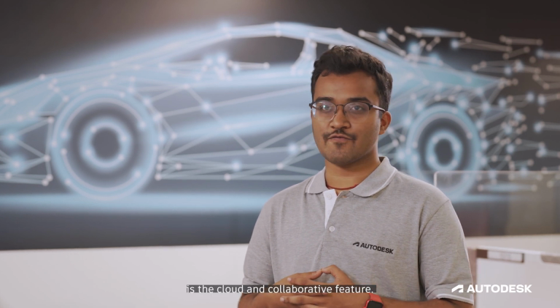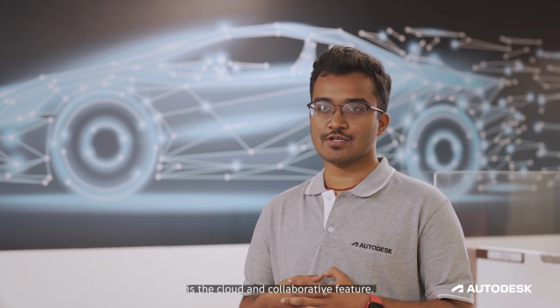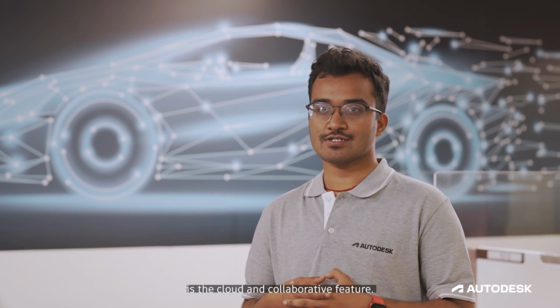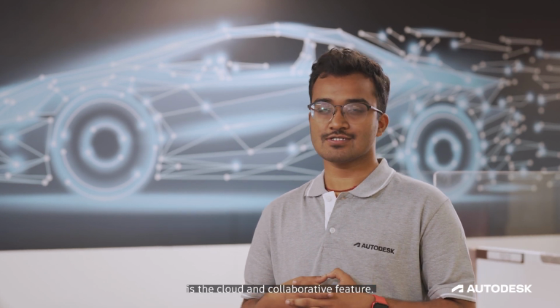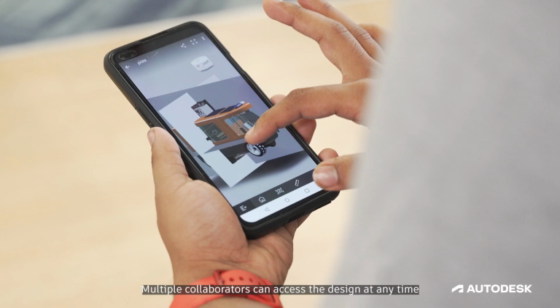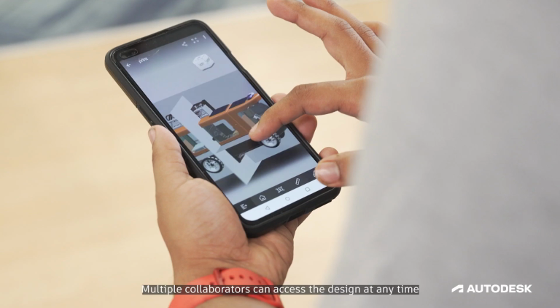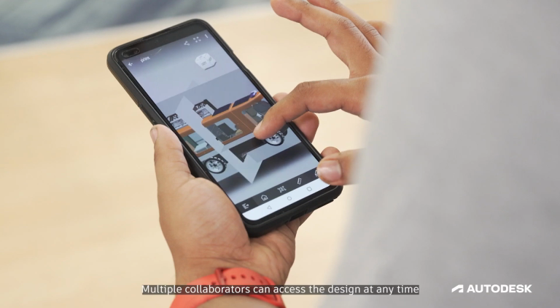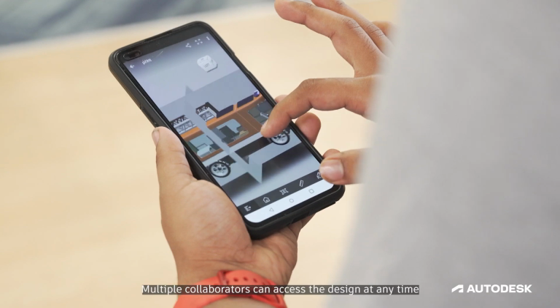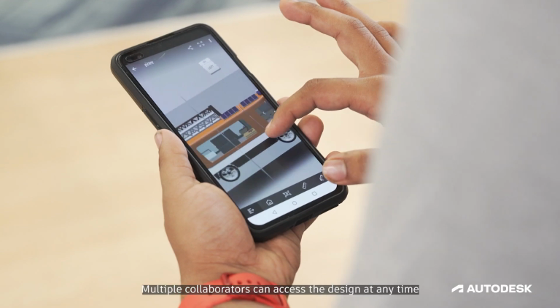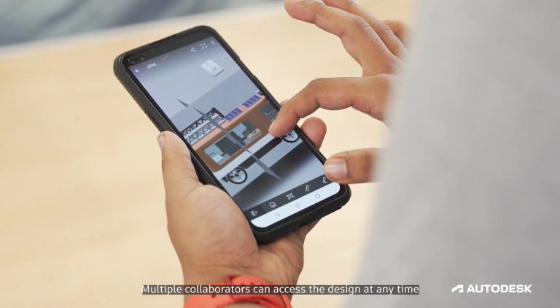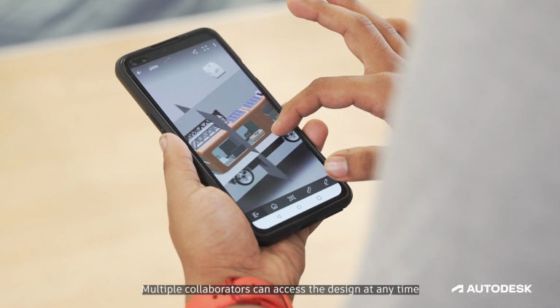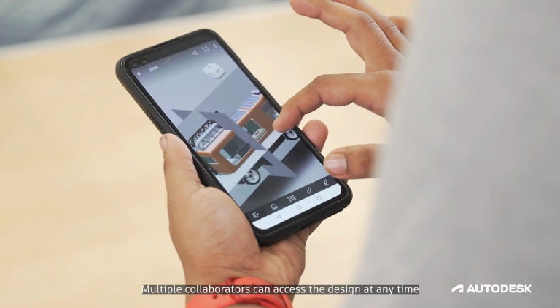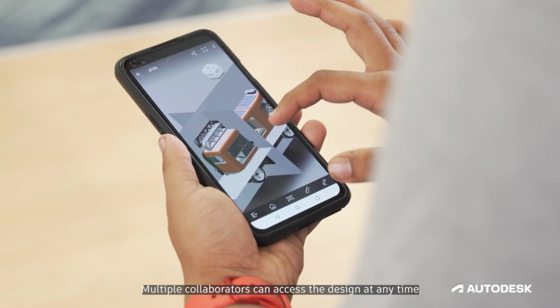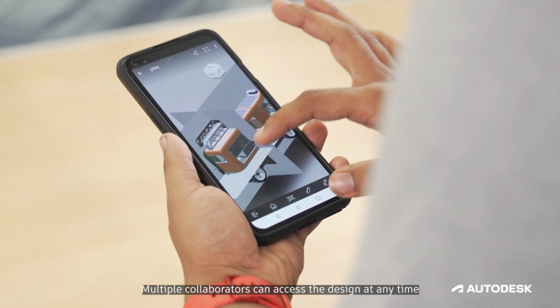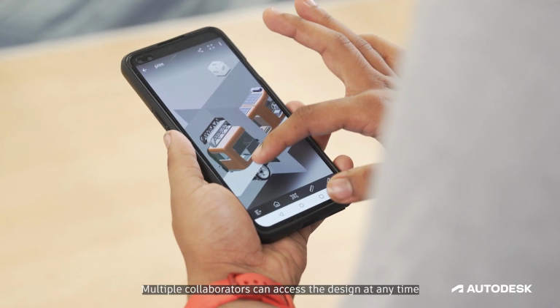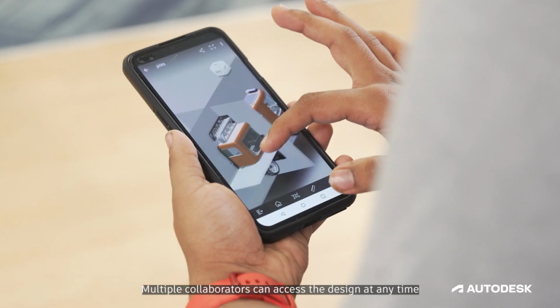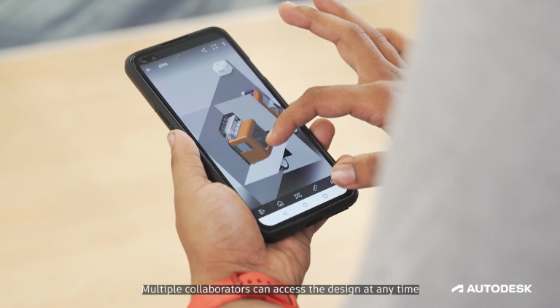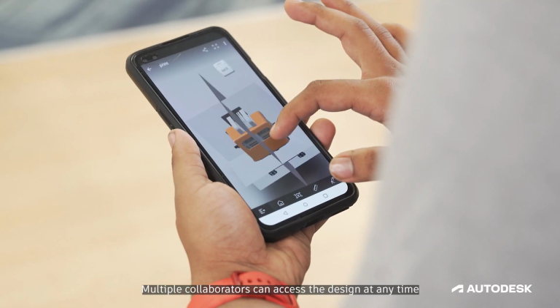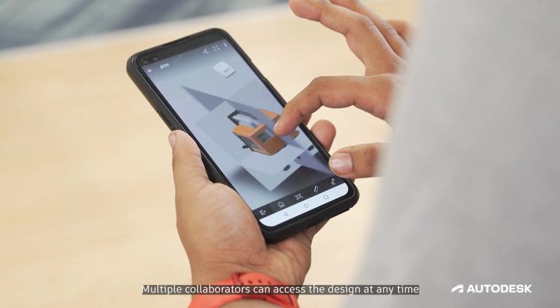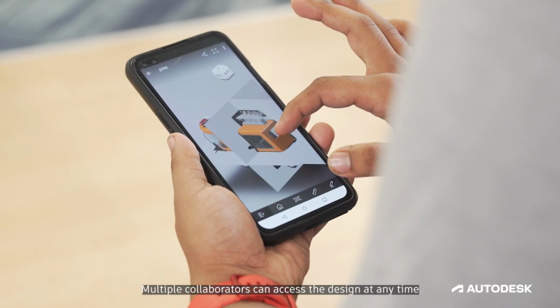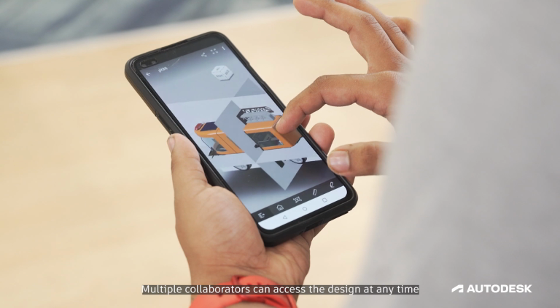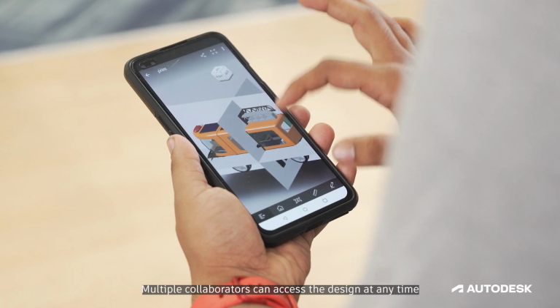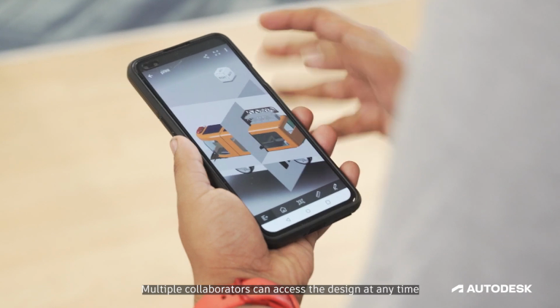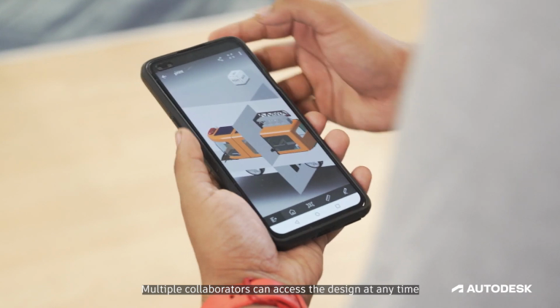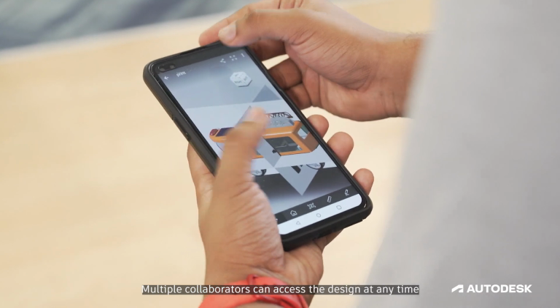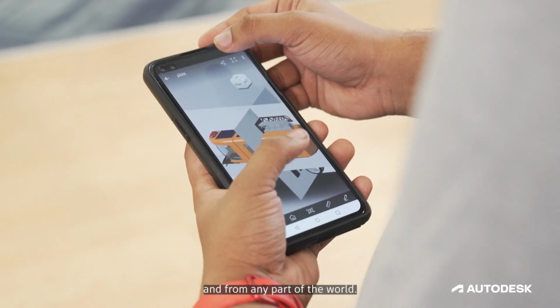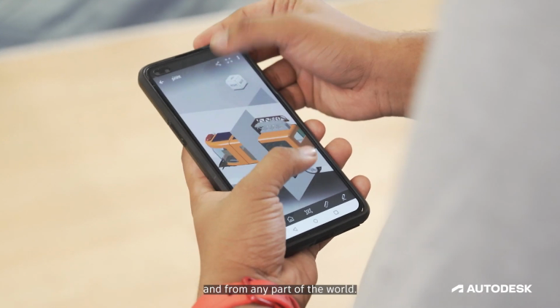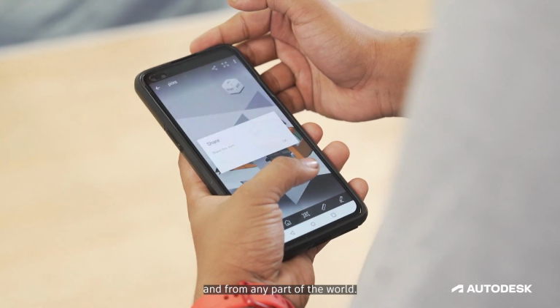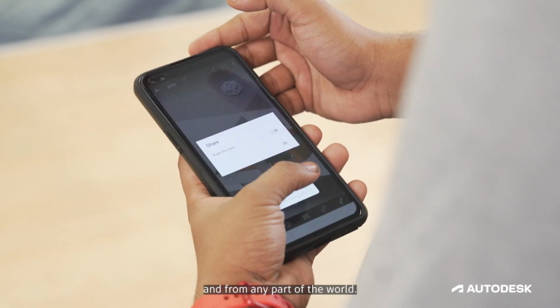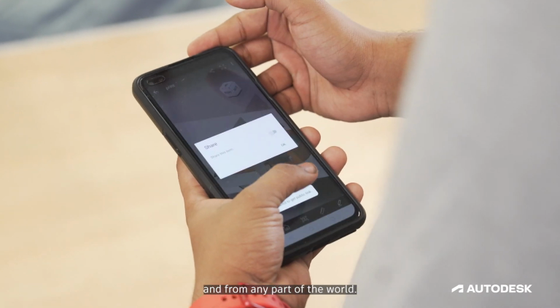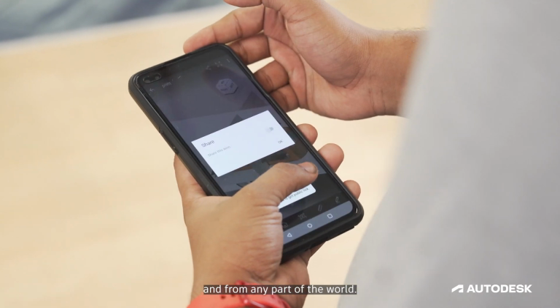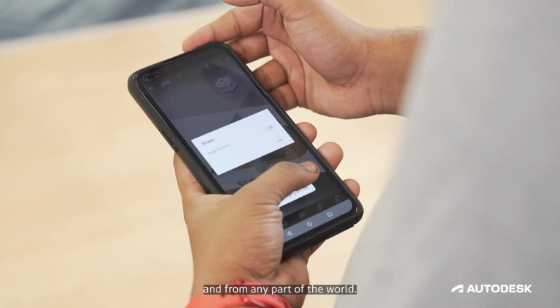Another unique feature available in Fusion 360 is the cloud and collaborative features. Multiple collaborators could access the design at any time and from any part of the world.